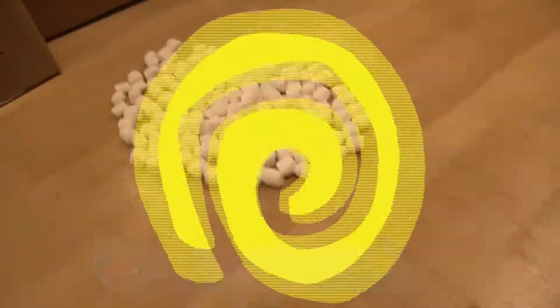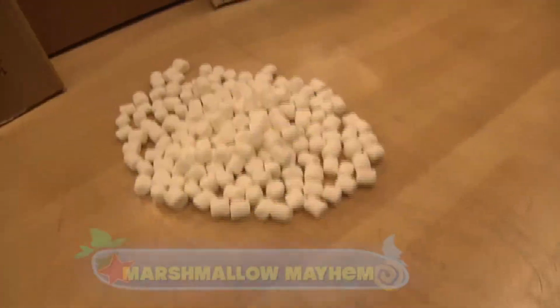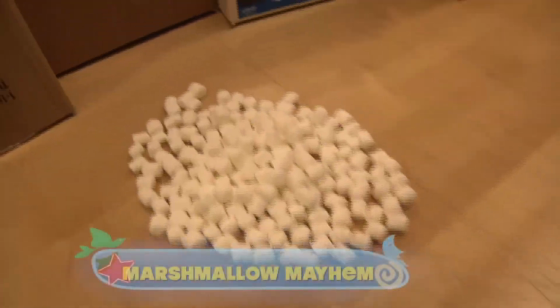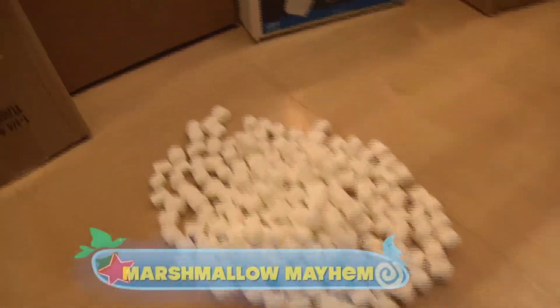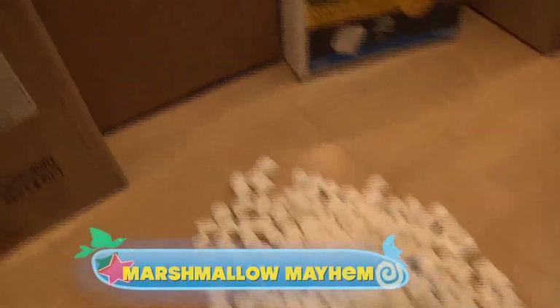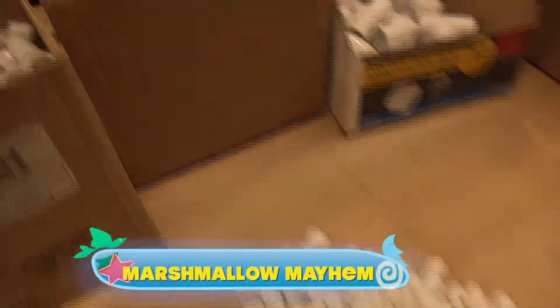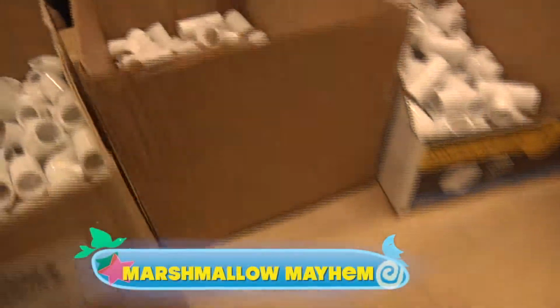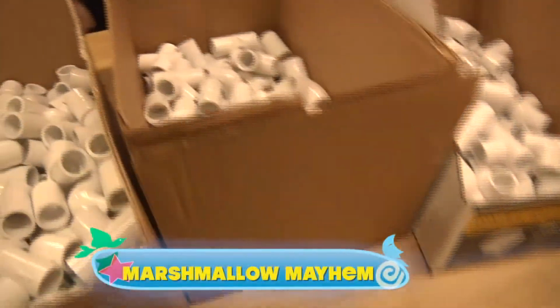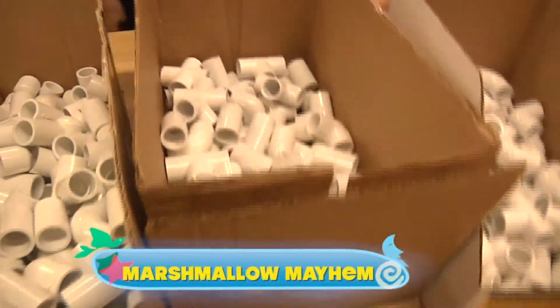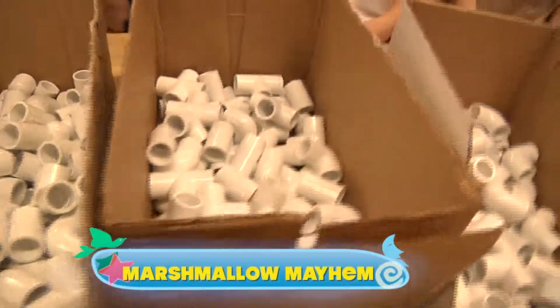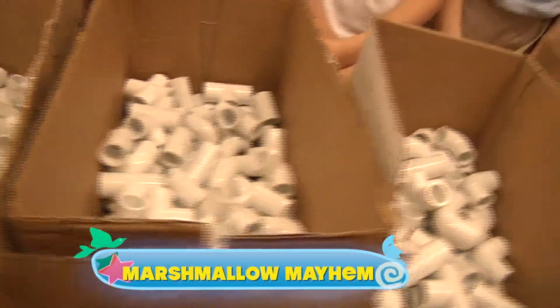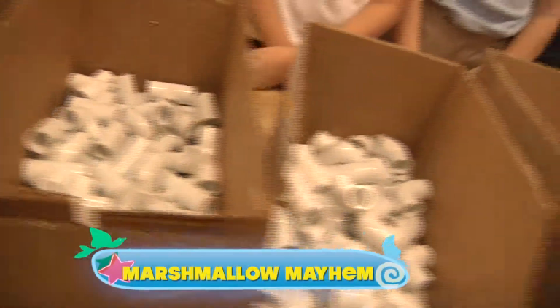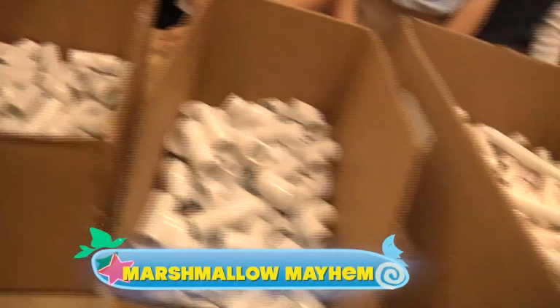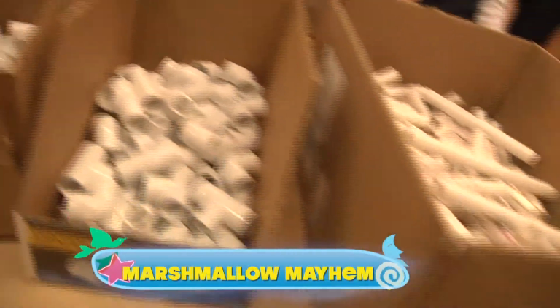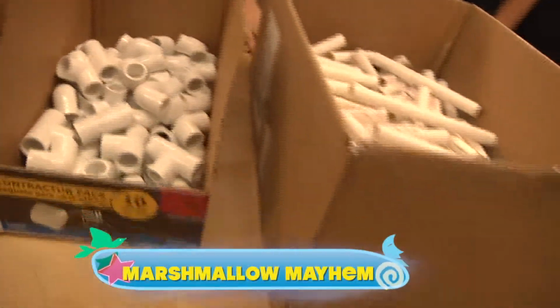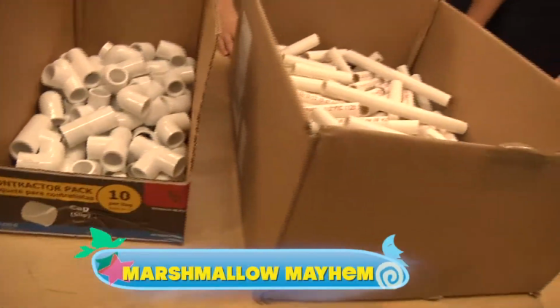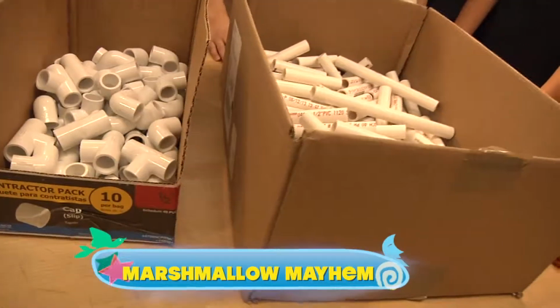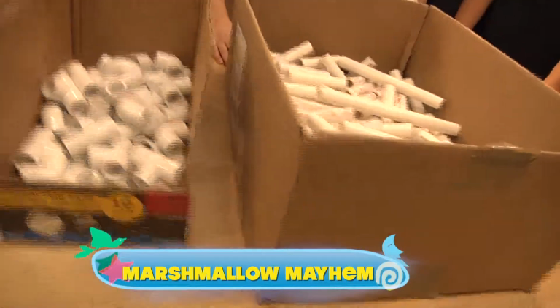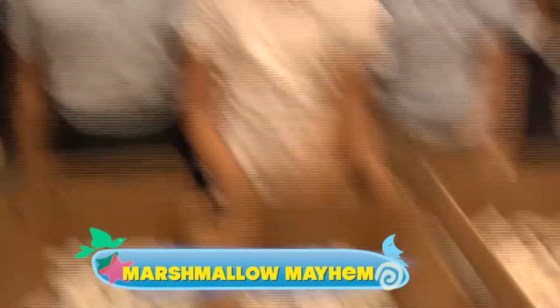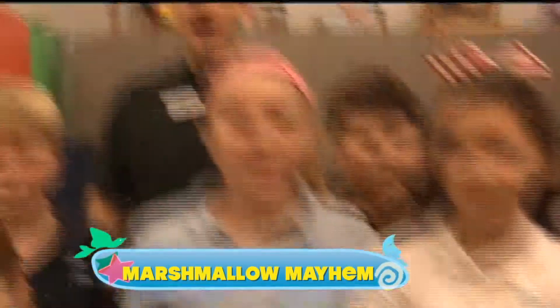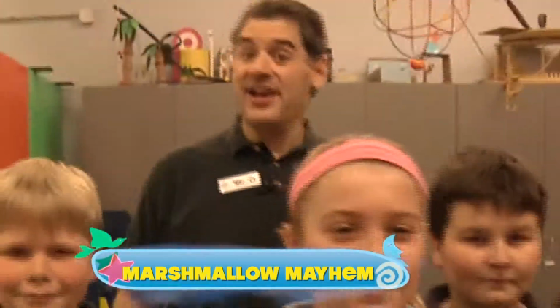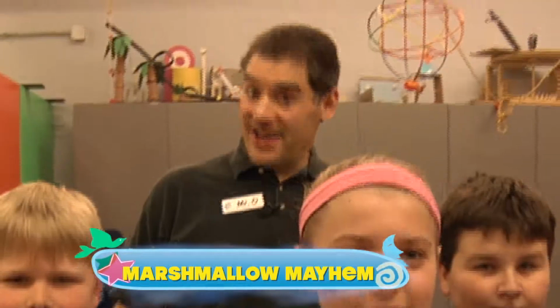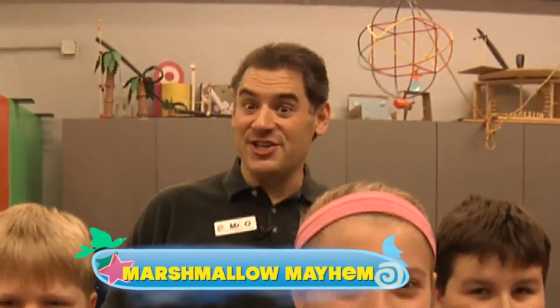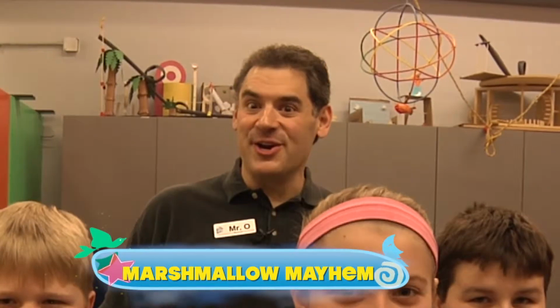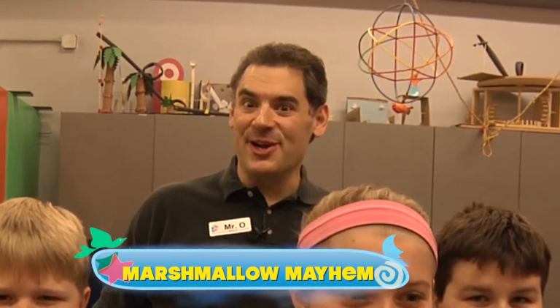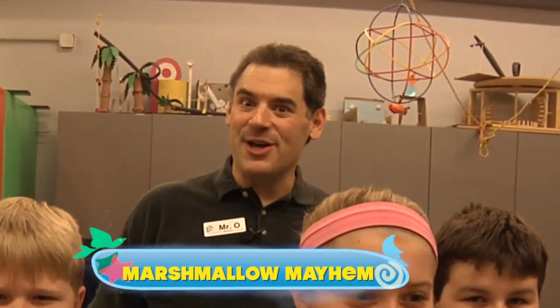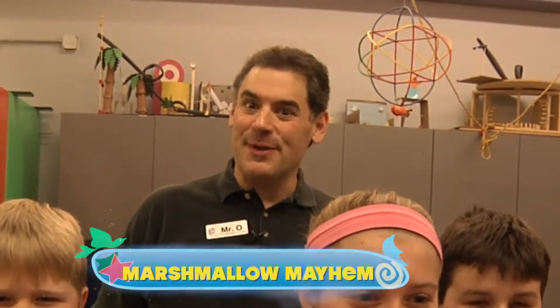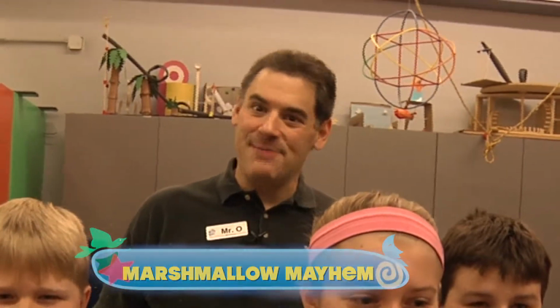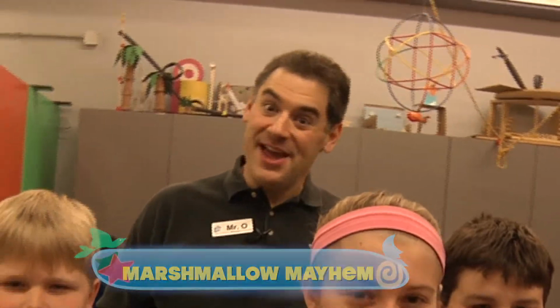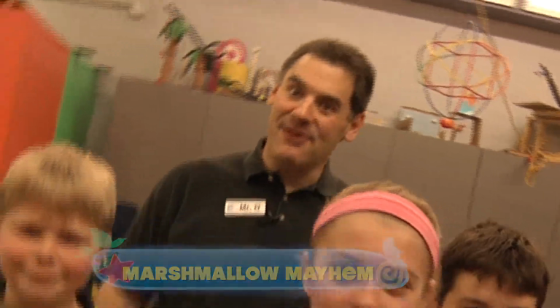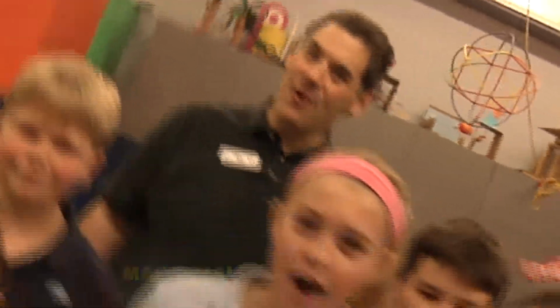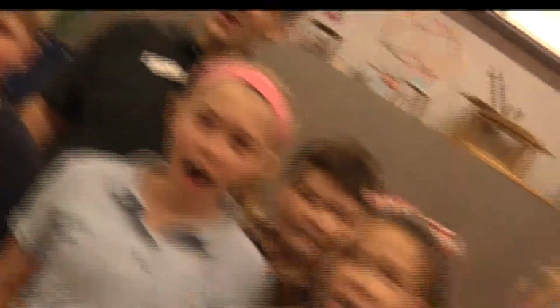What are we going to do with all these marshmallows and all this PVC pipe? Why, engineer a little marshmallow mayhem, of course.